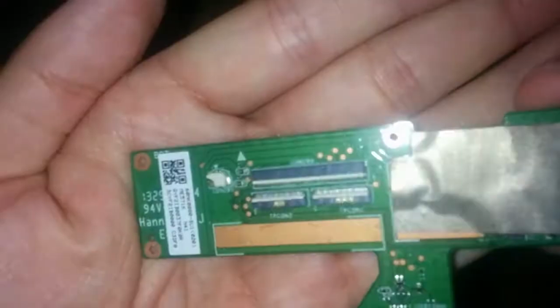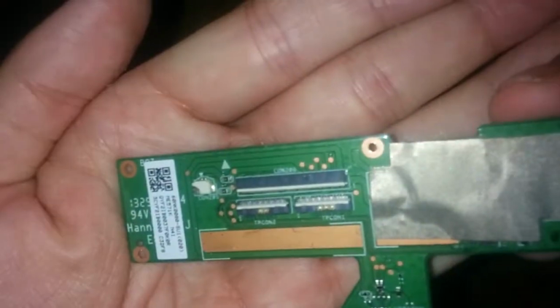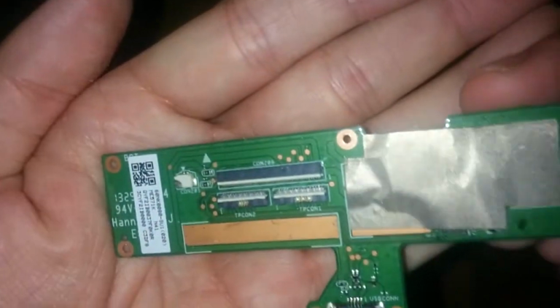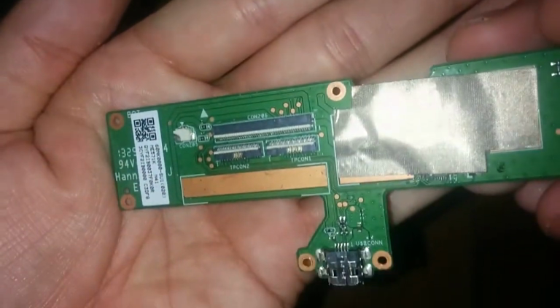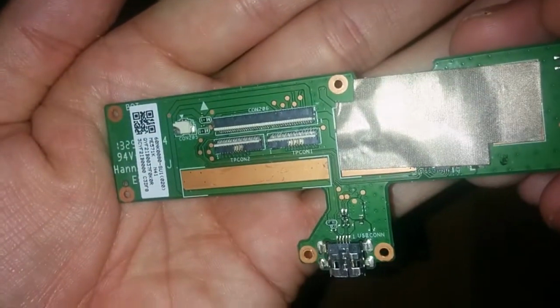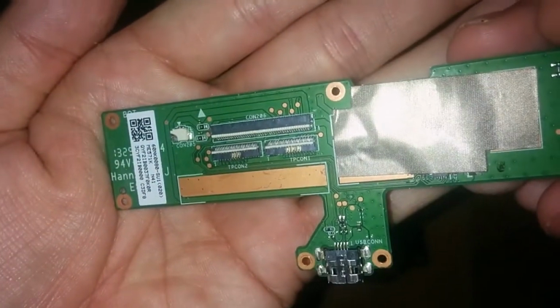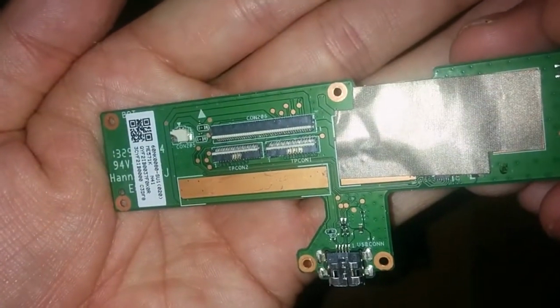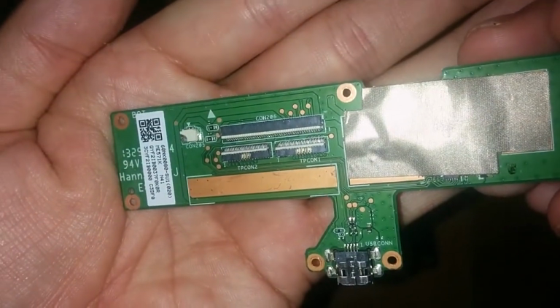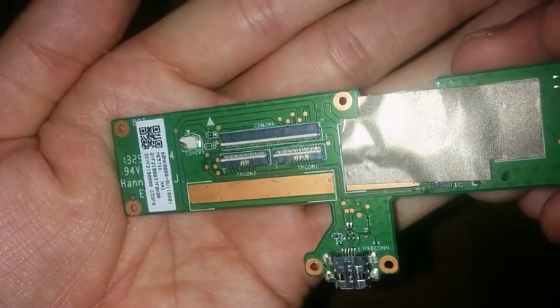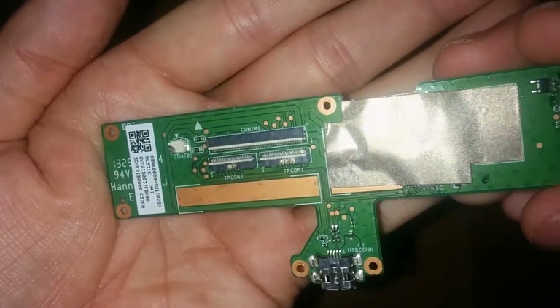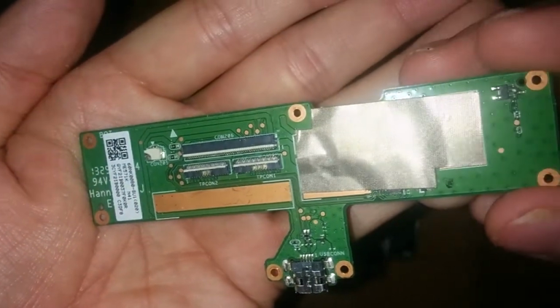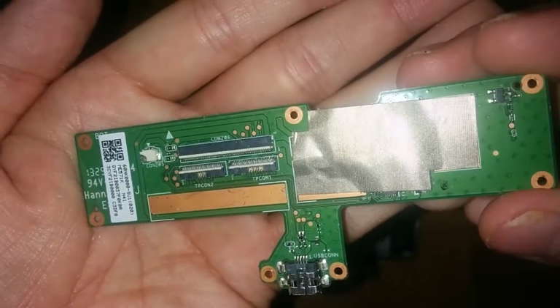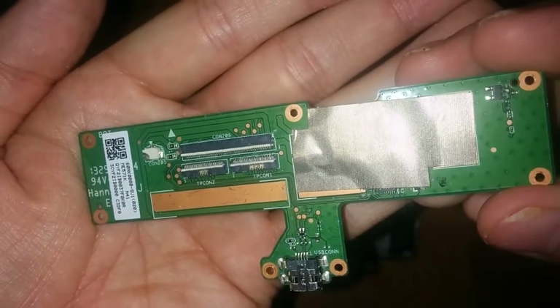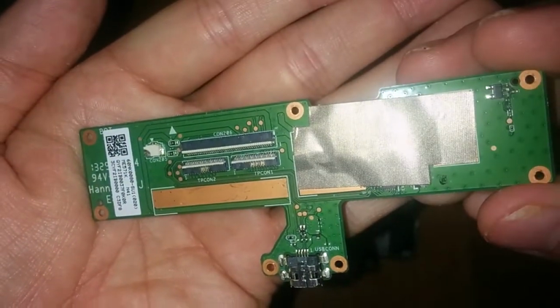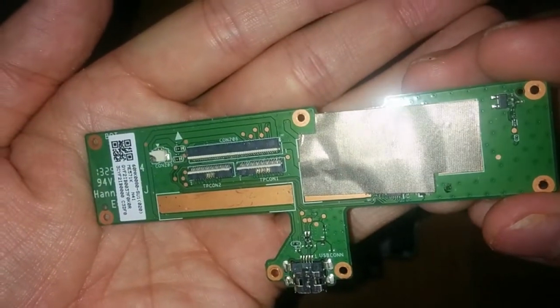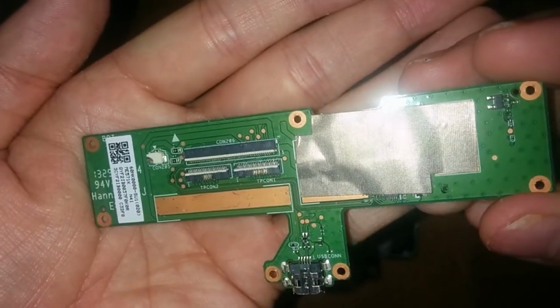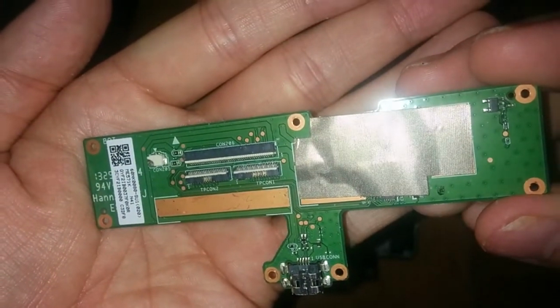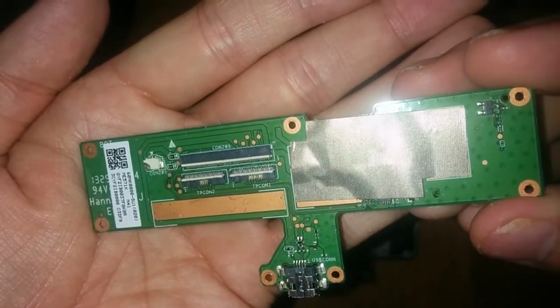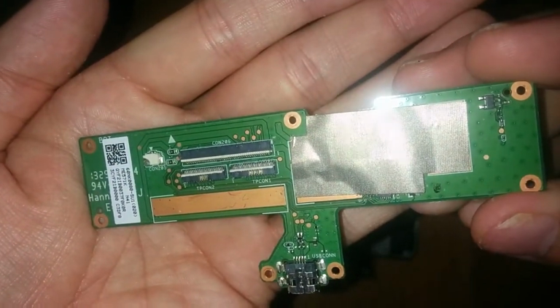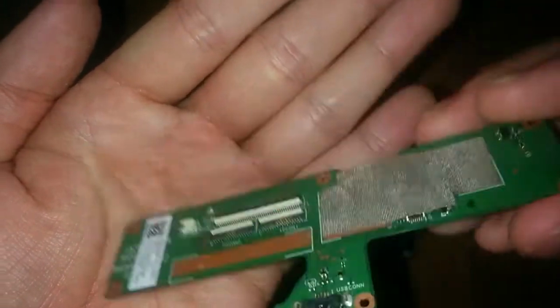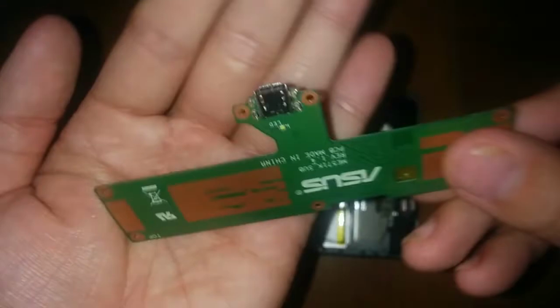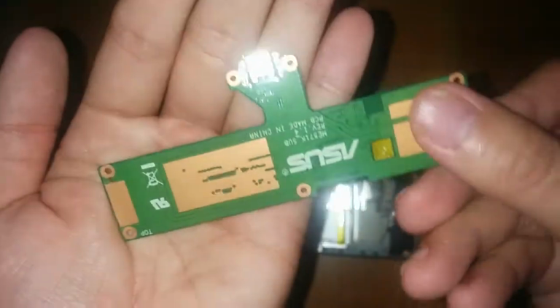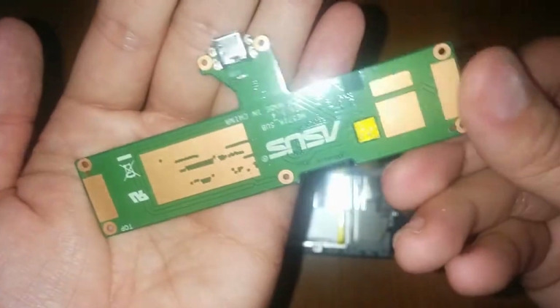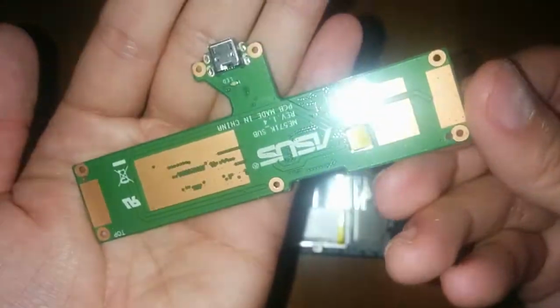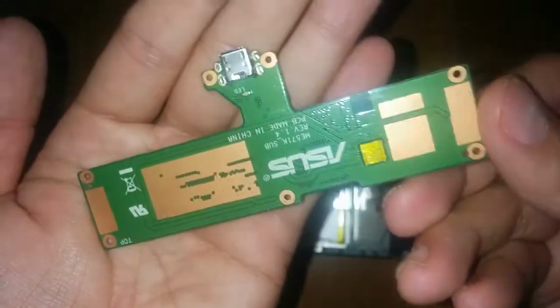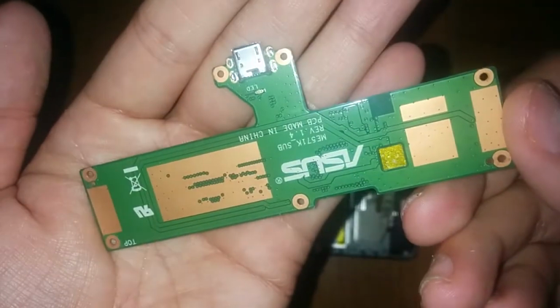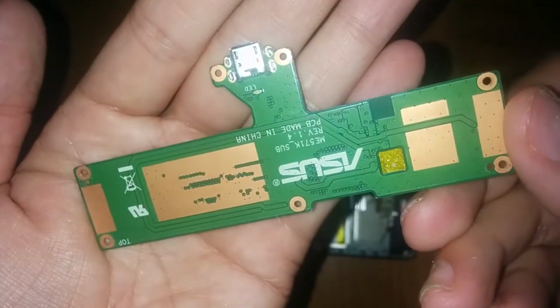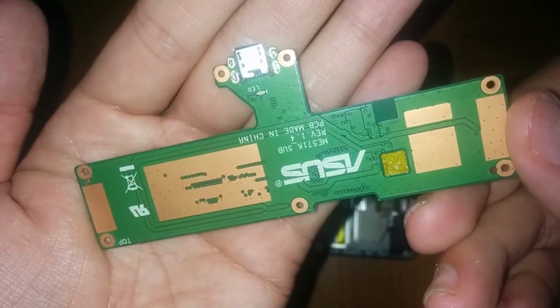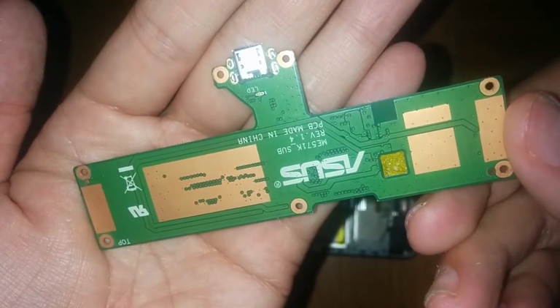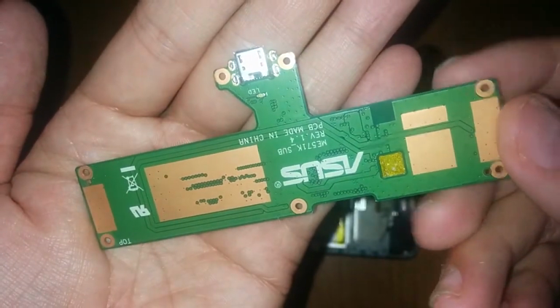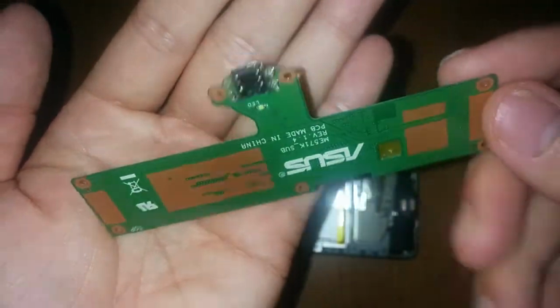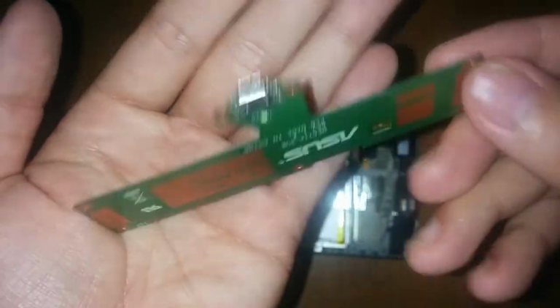Then remove the board. I'm gonna keep this one though — maybe the ribbon cable still connects and the only thing I need to replace is the USB port itself. We'll find out one day.